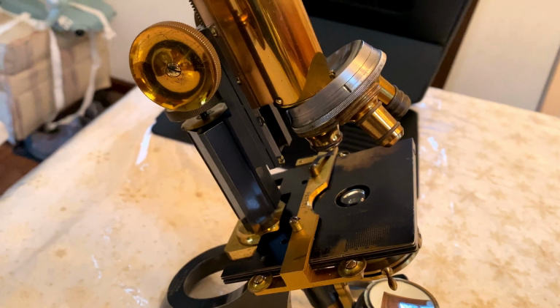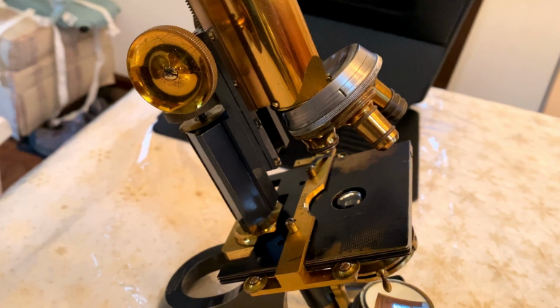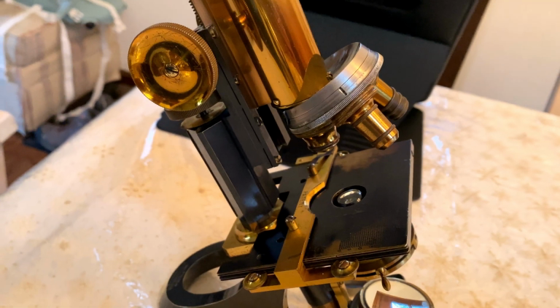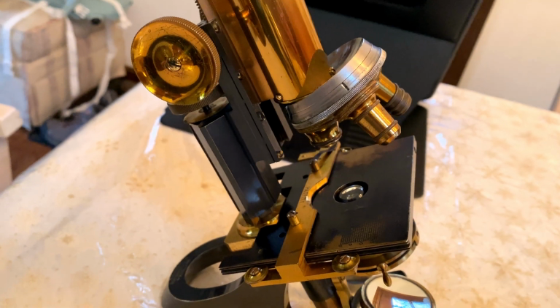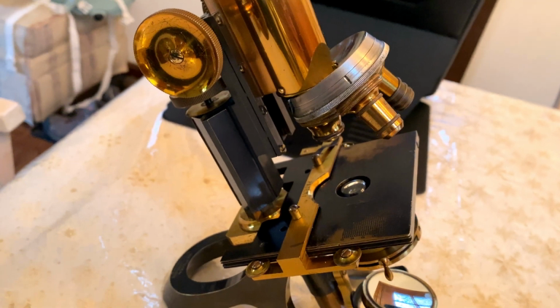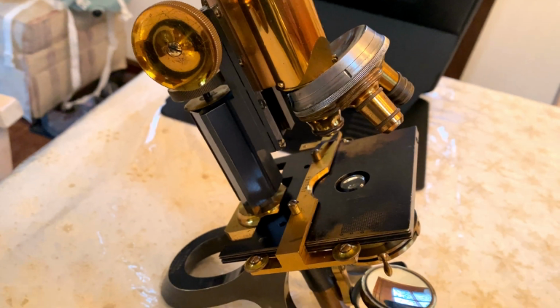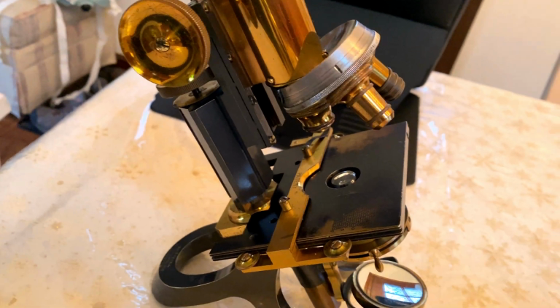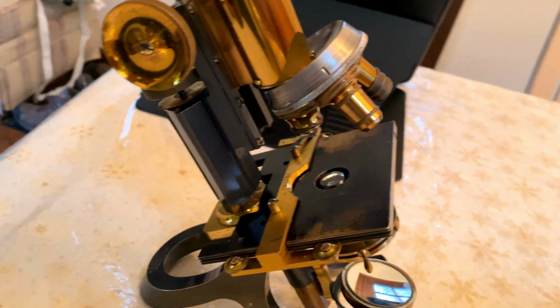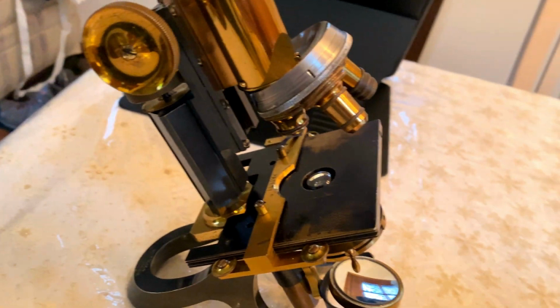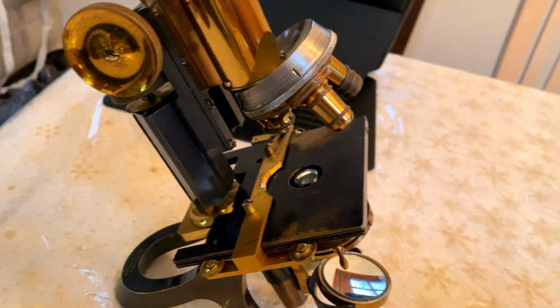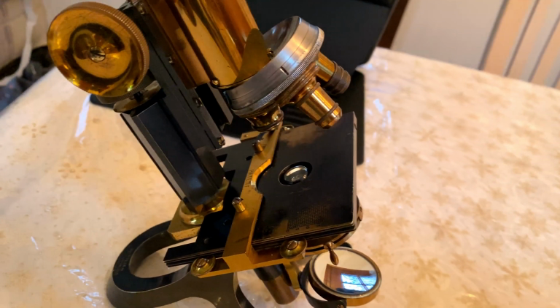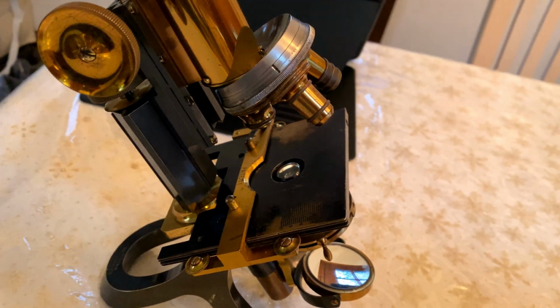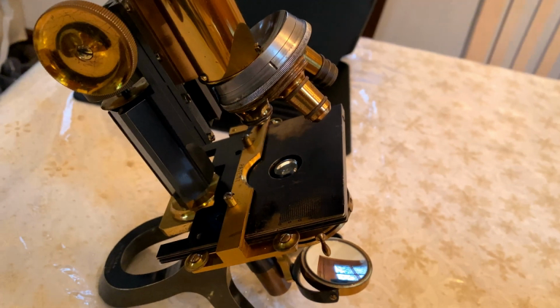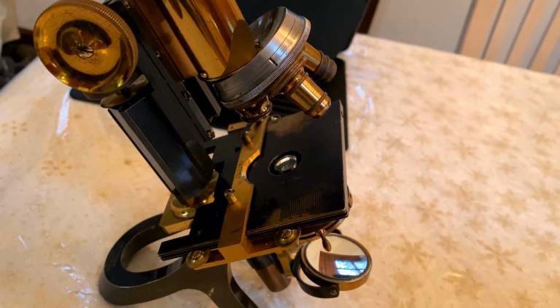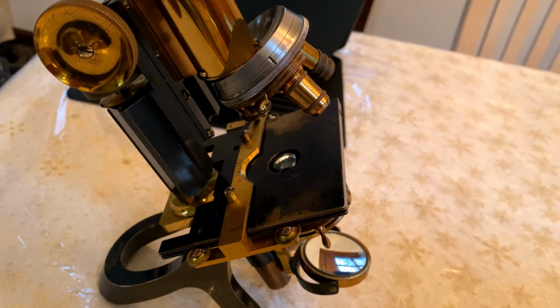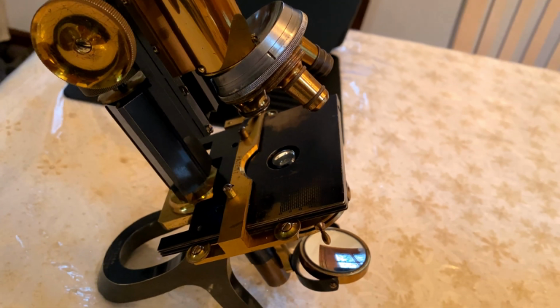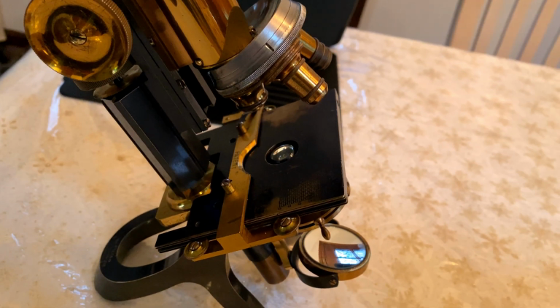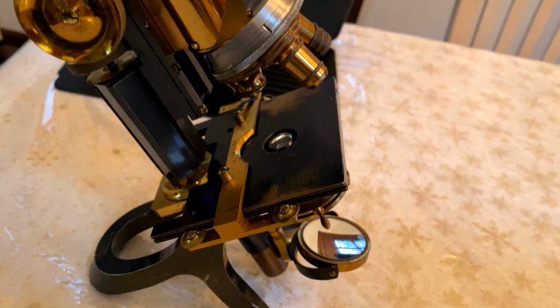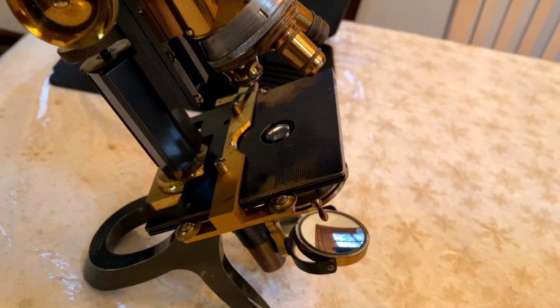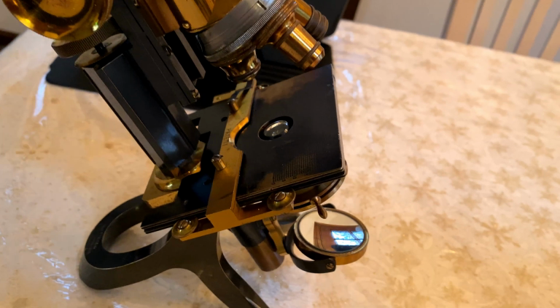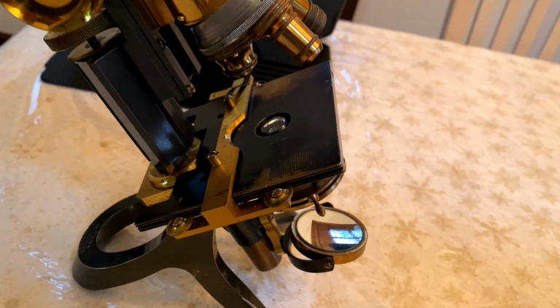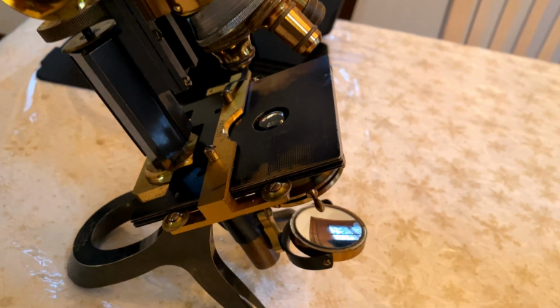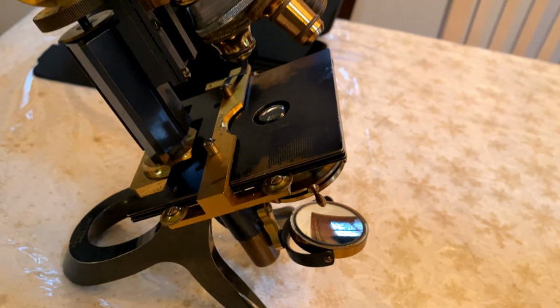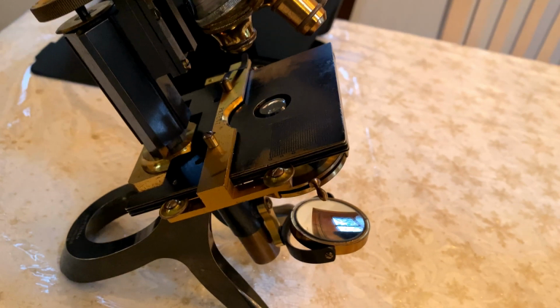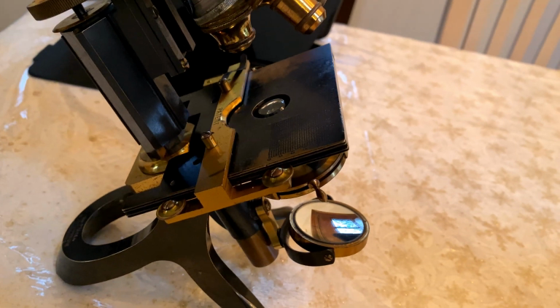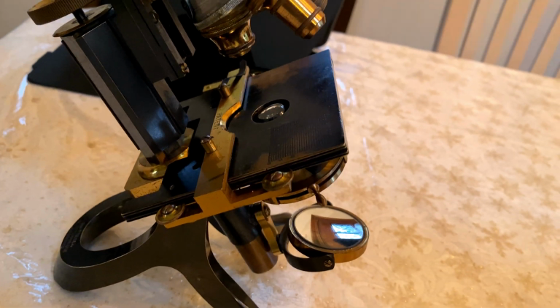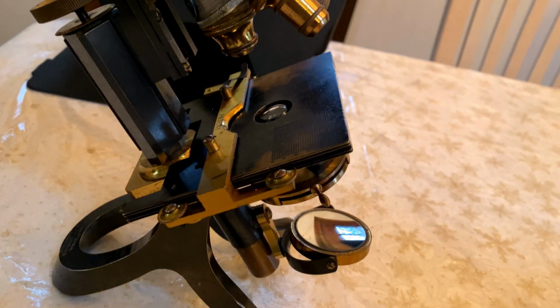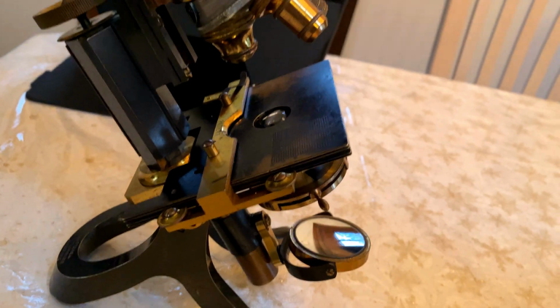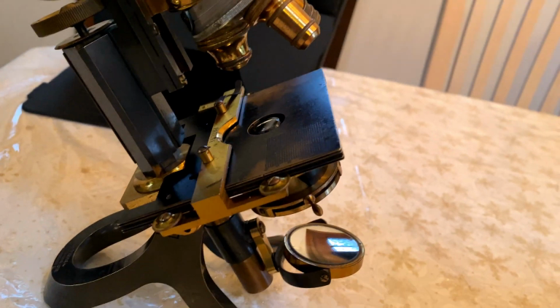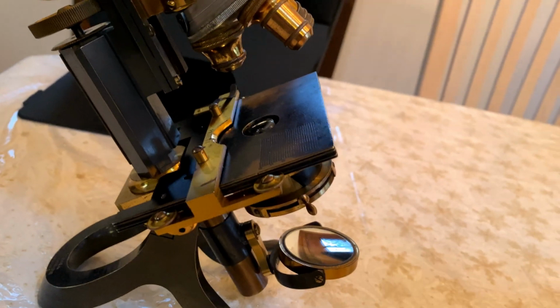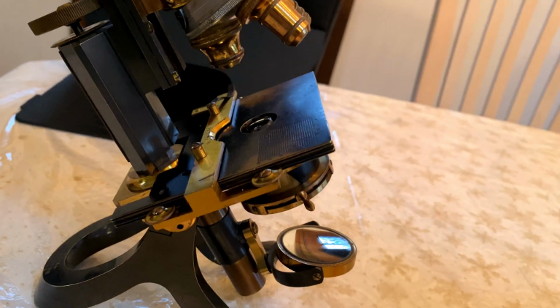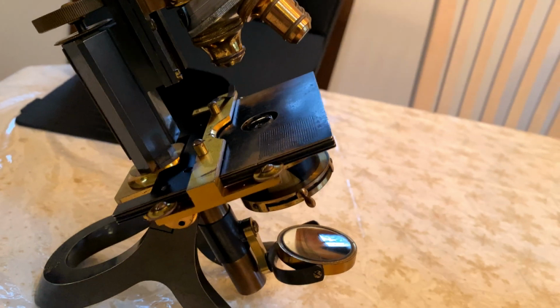There aren't that many videos on antique microscopes, so I thought you would find this interesting.